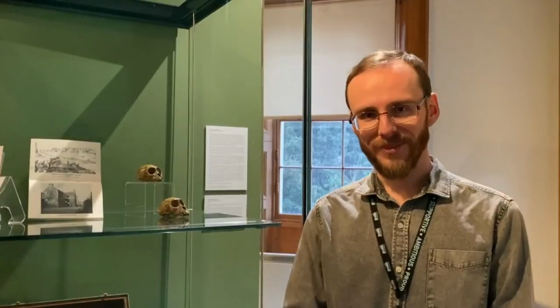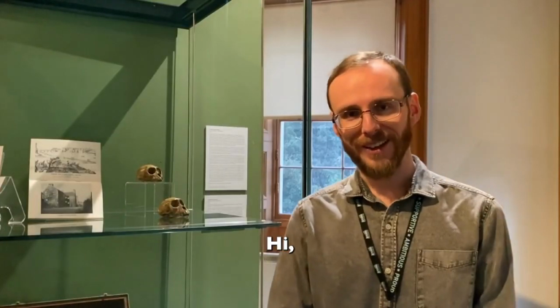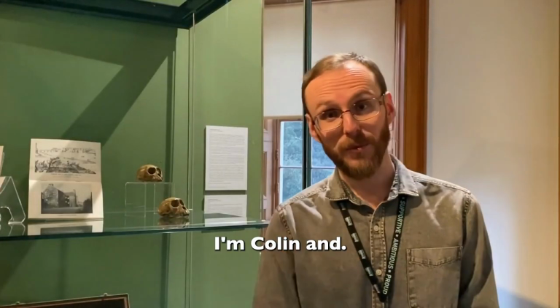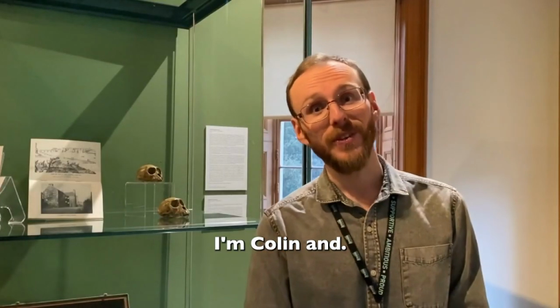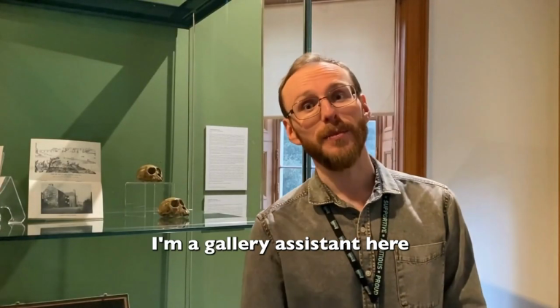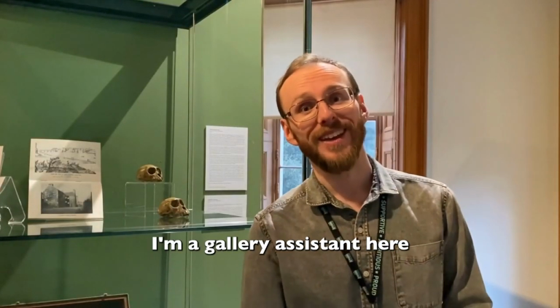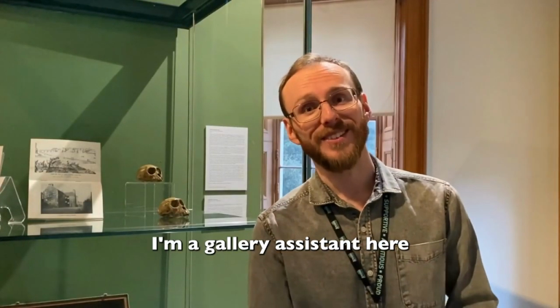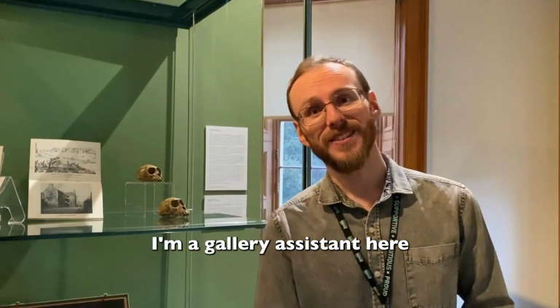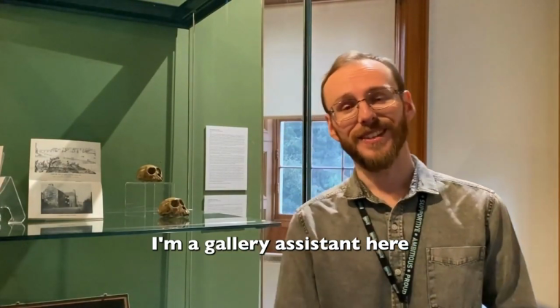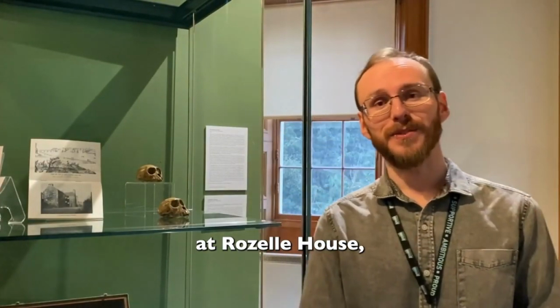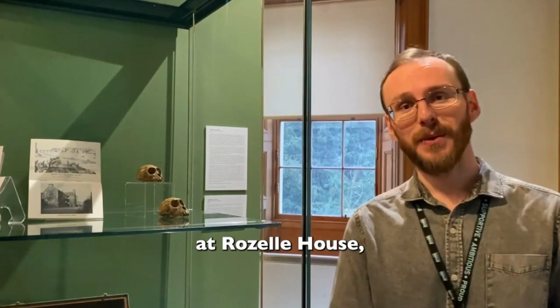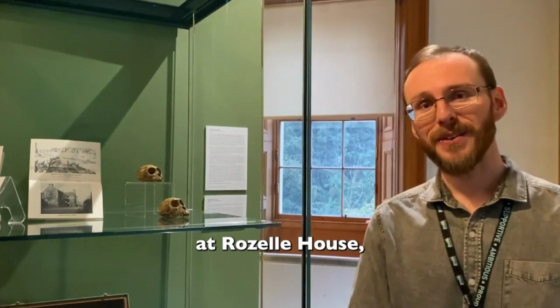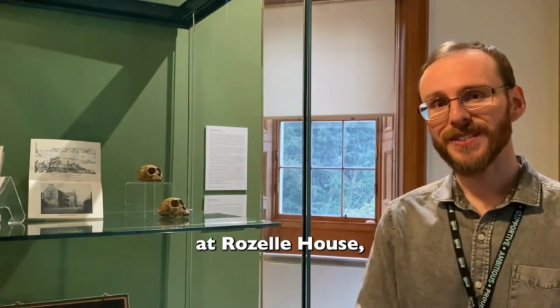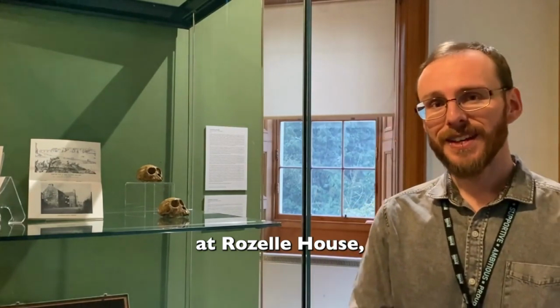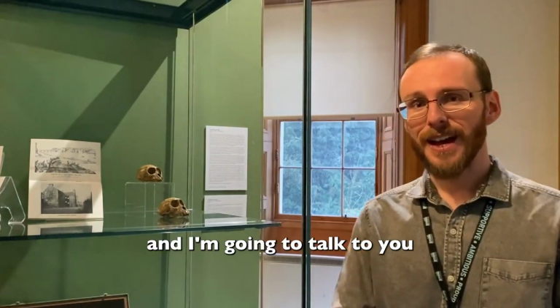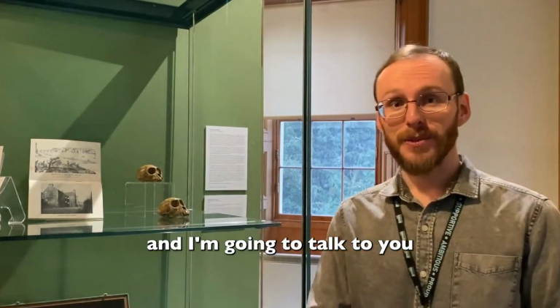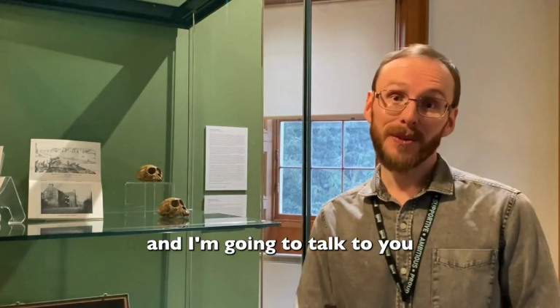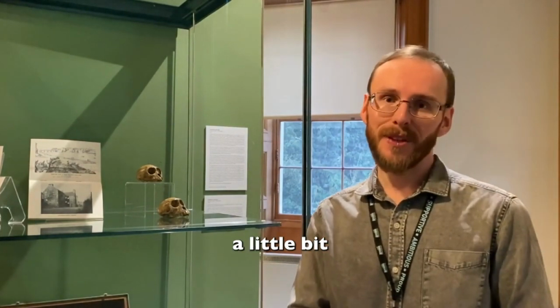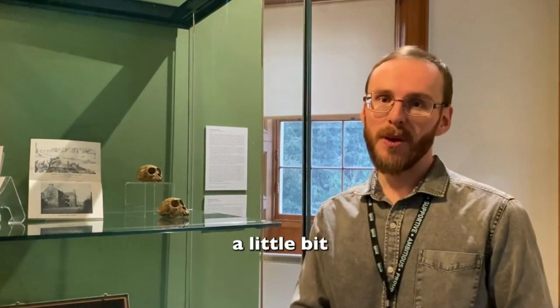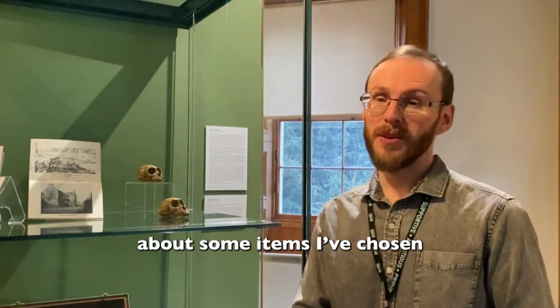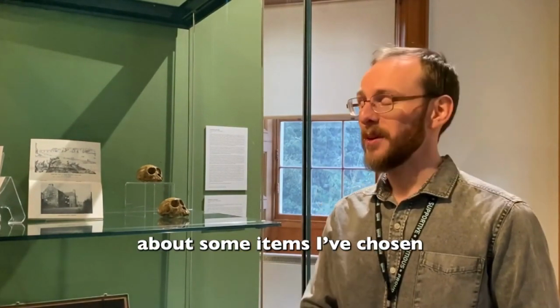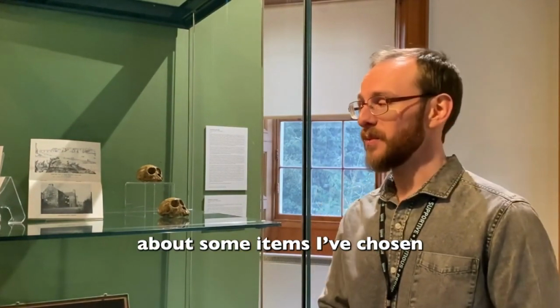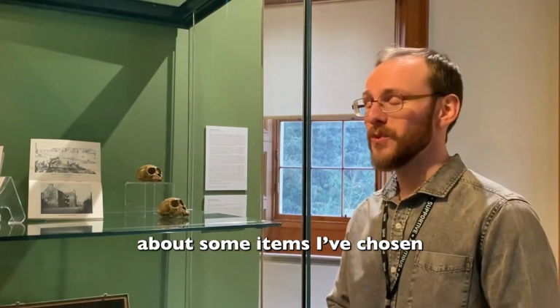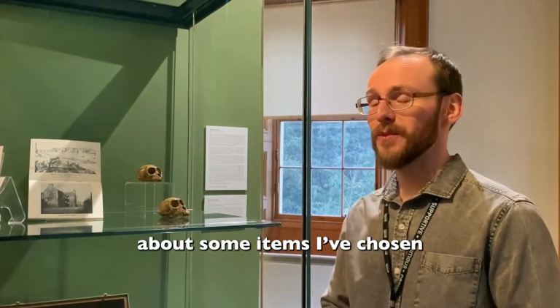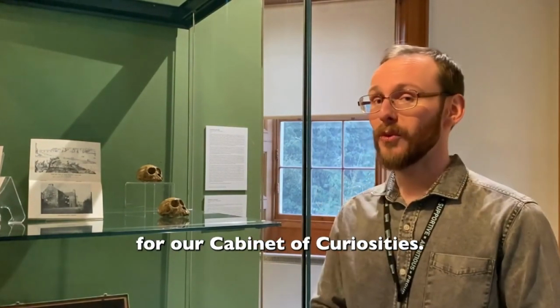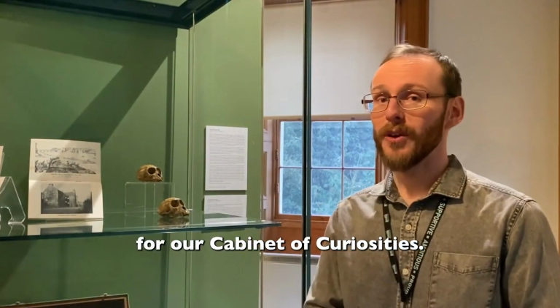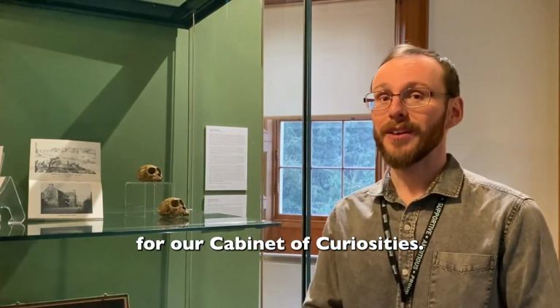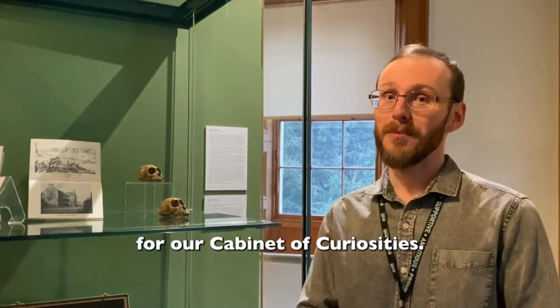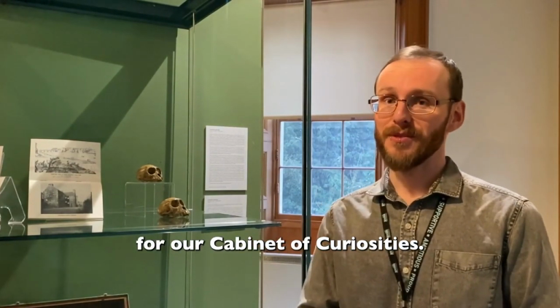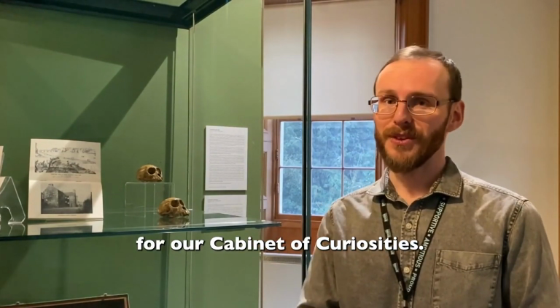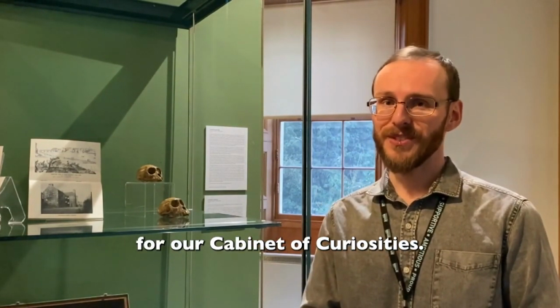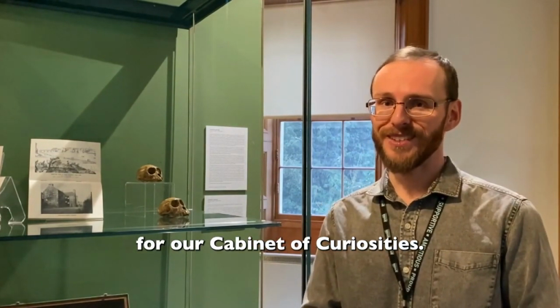Hi, I'm Colin, I'm a Gallery Assistant here at Roselle House, and I'm going to talk to you a little bit about some items we've chosen for our Cabinet of Curiosities.